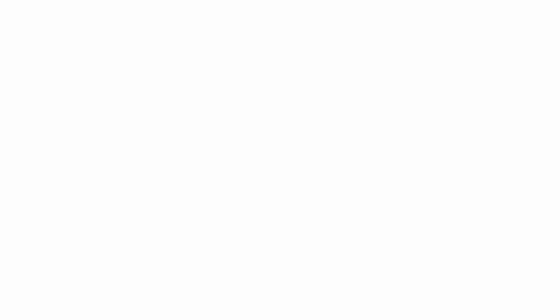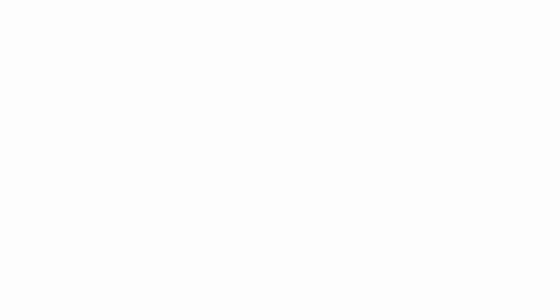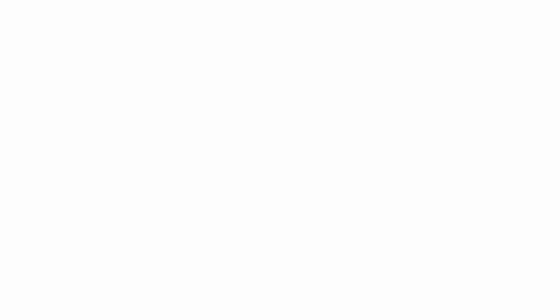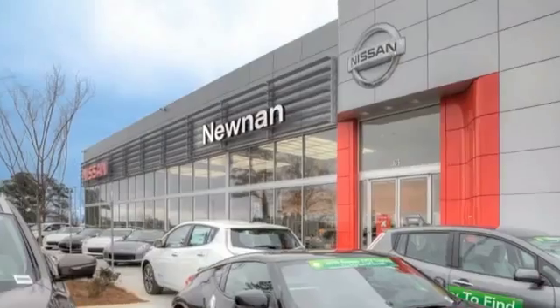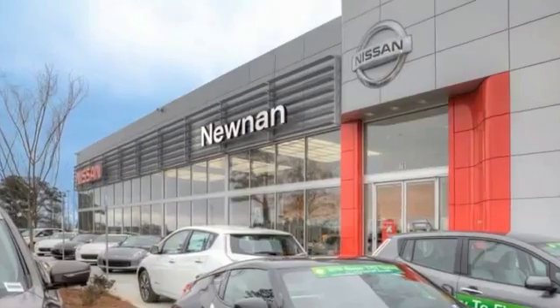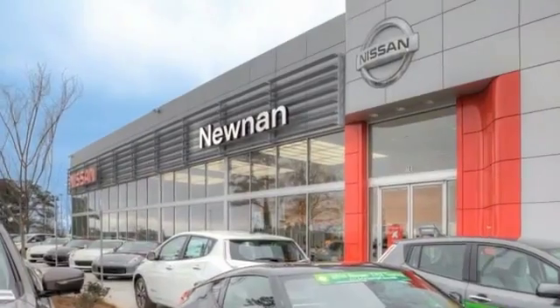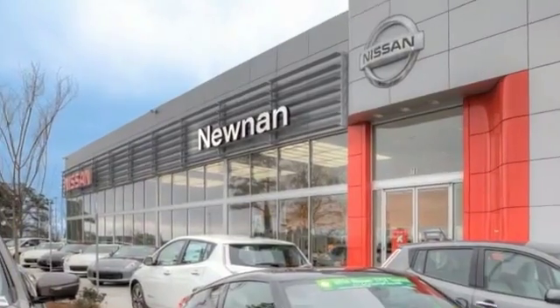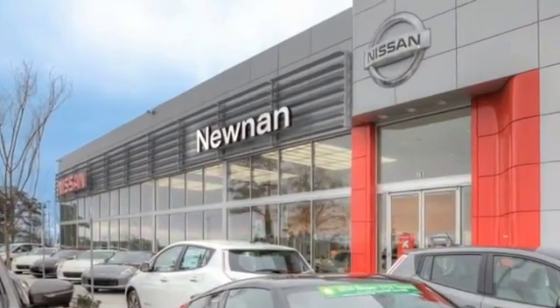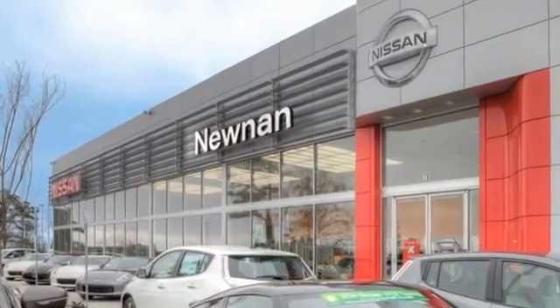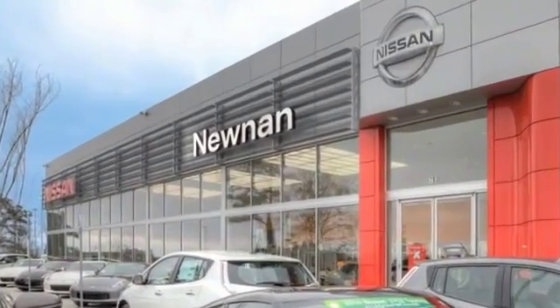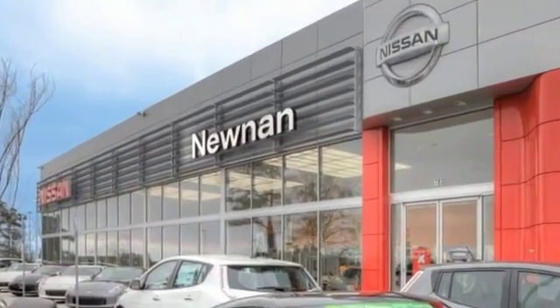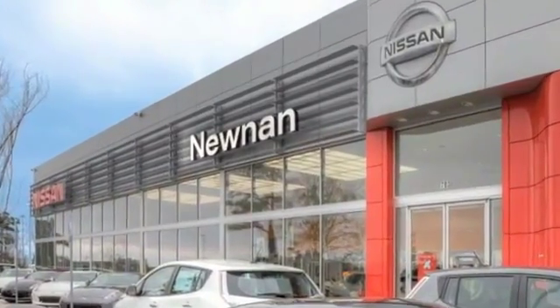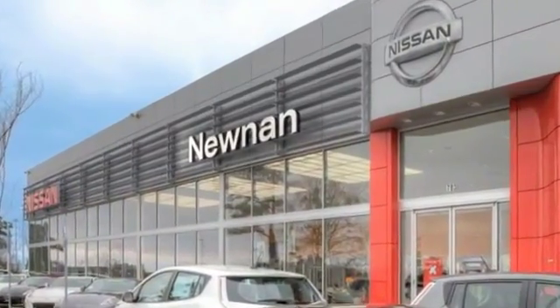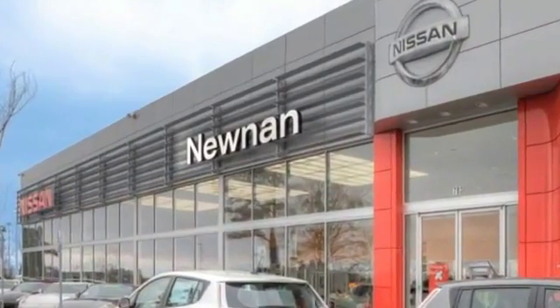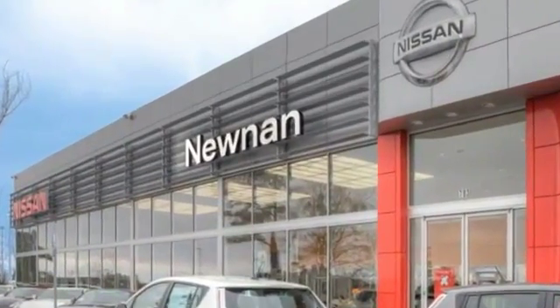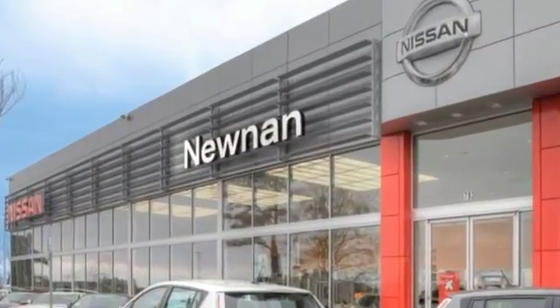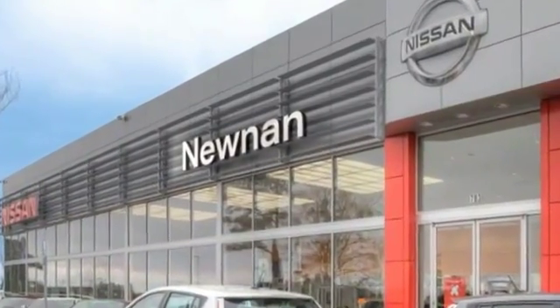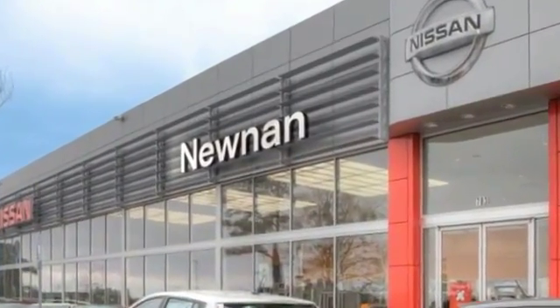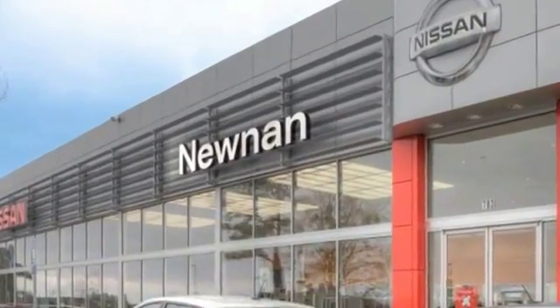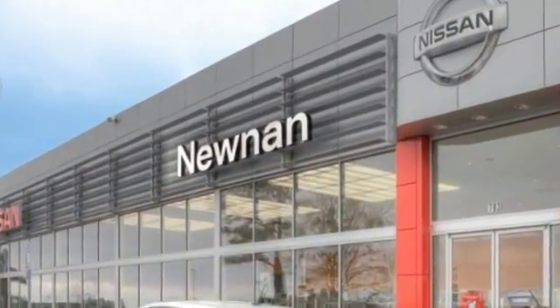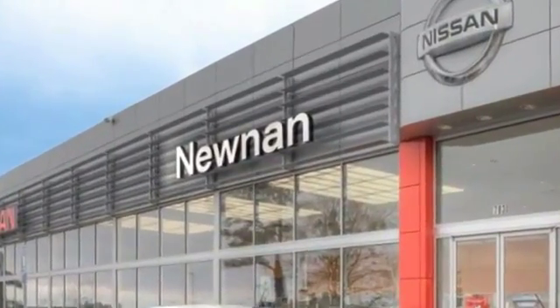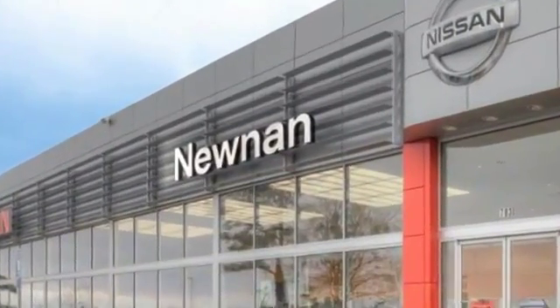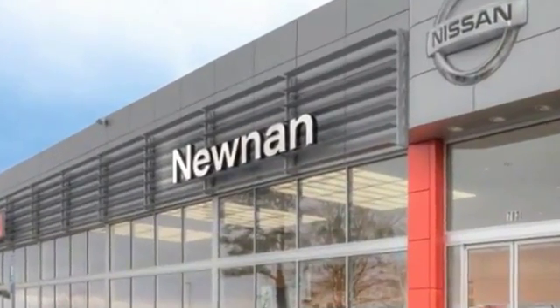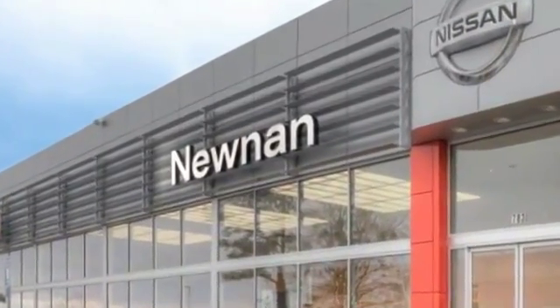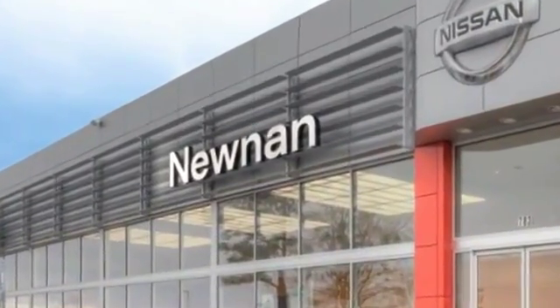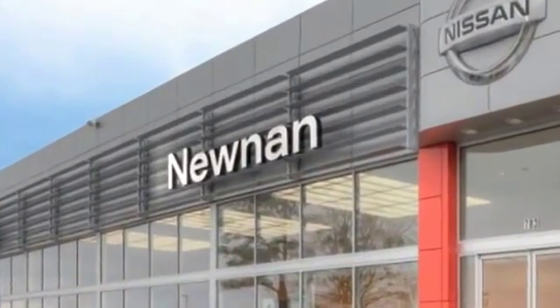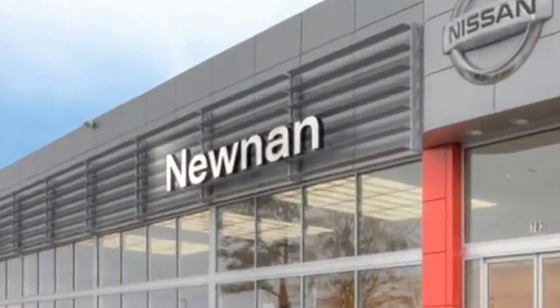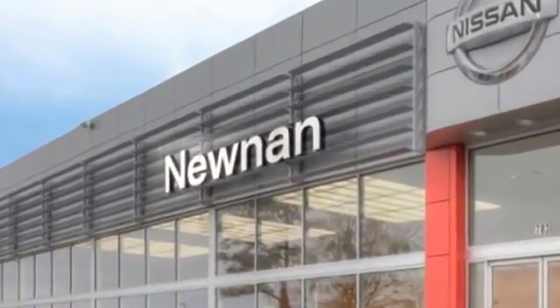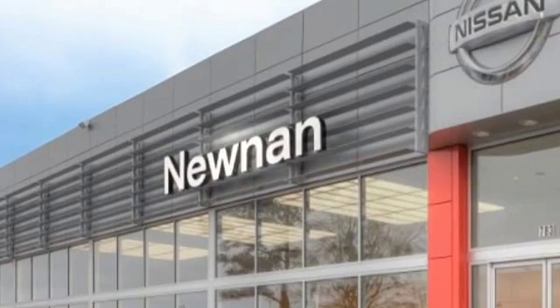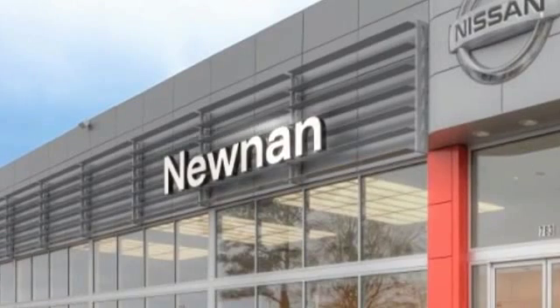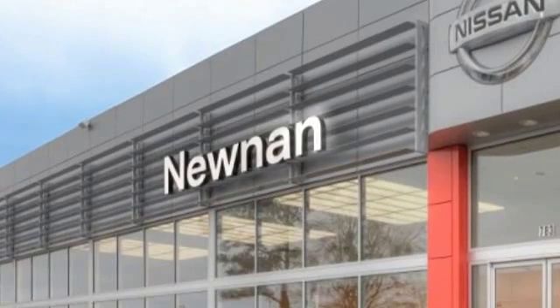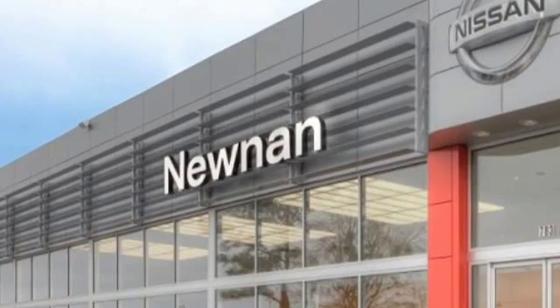Welcome to Nissan of Noonan, the number one Google-rated Nissan dealership in Atlanta.